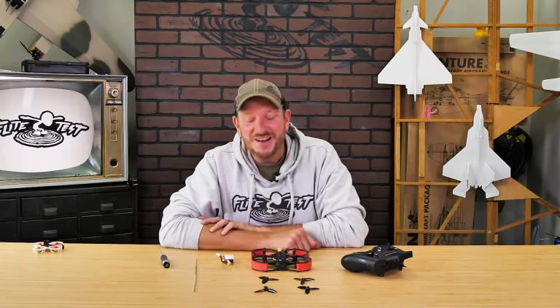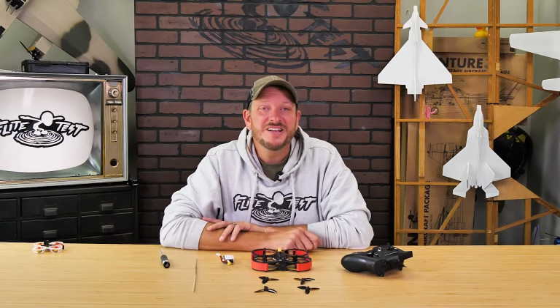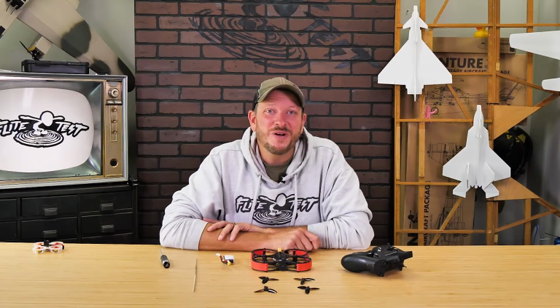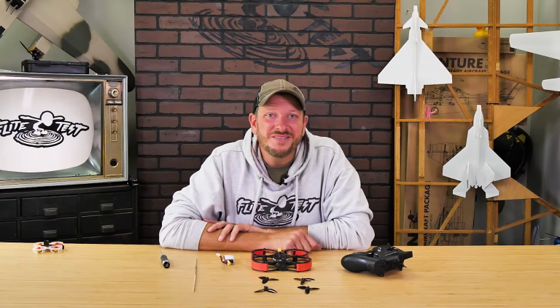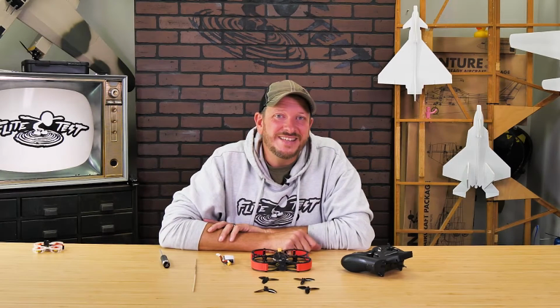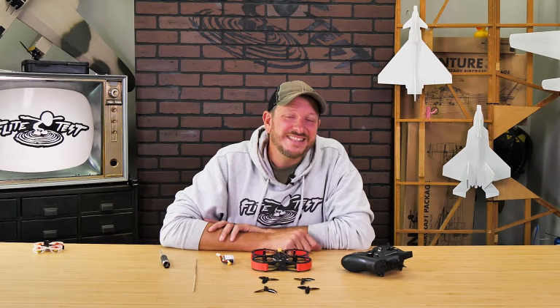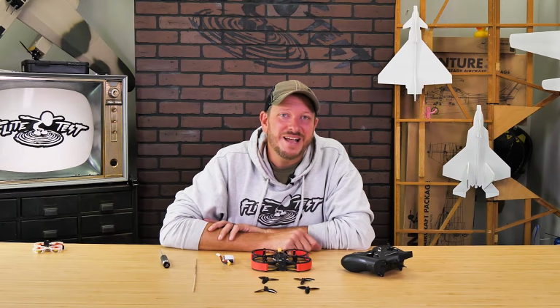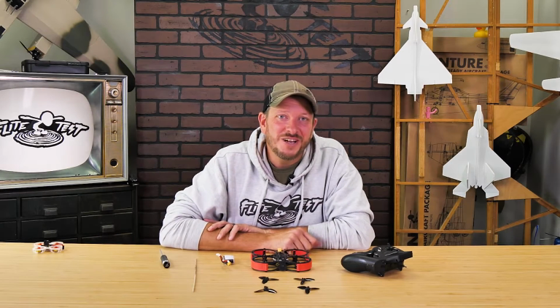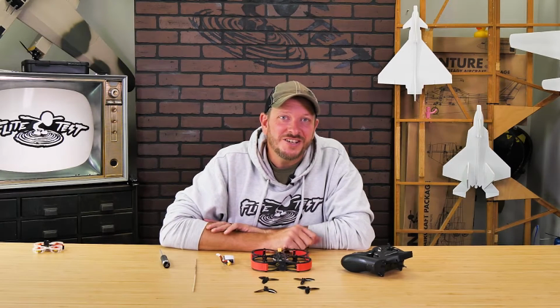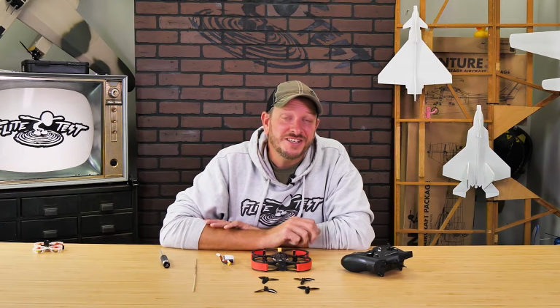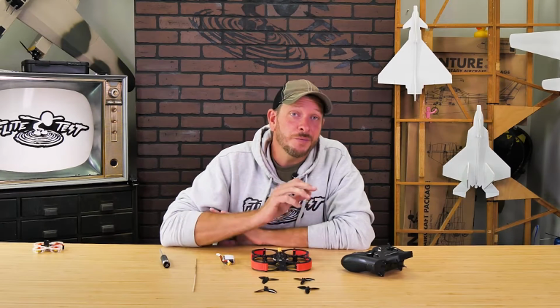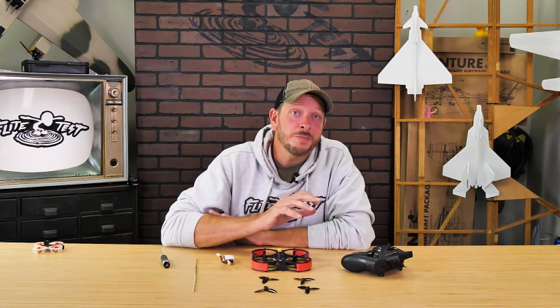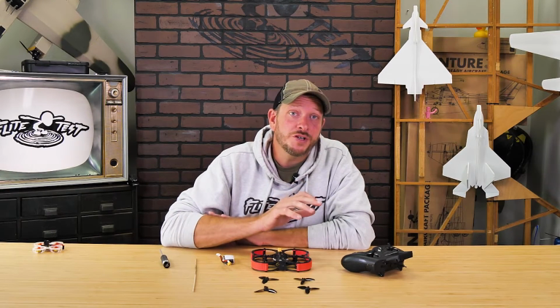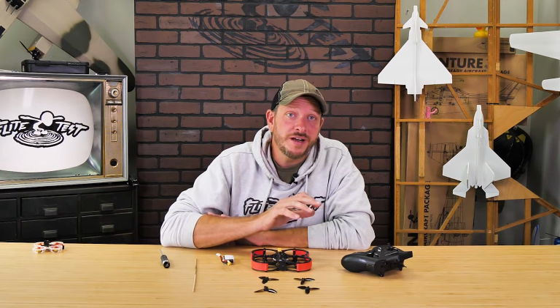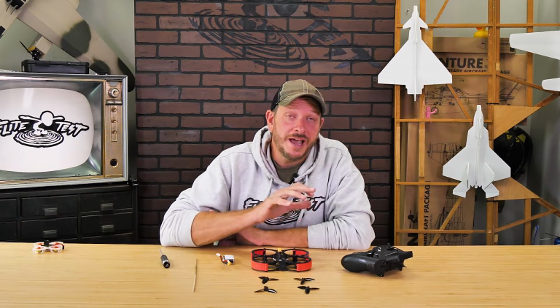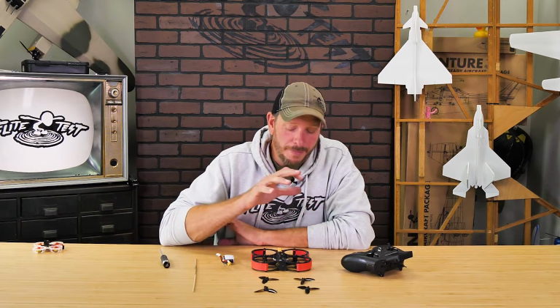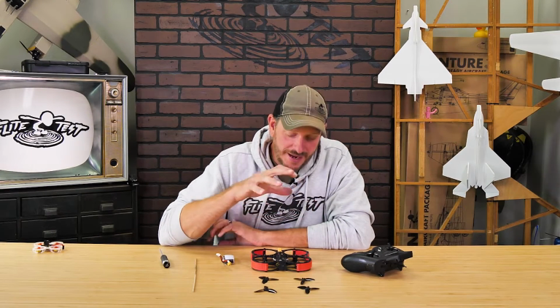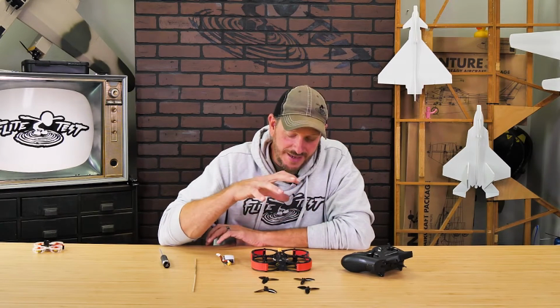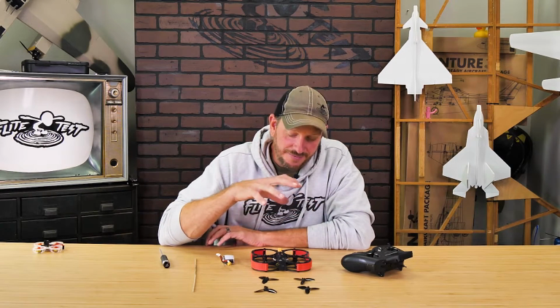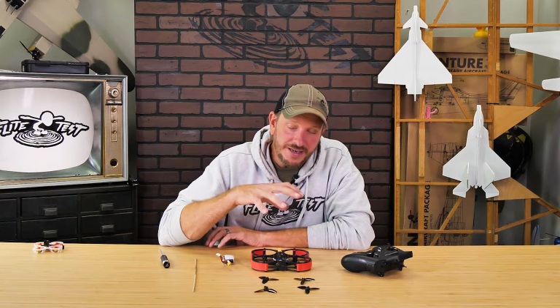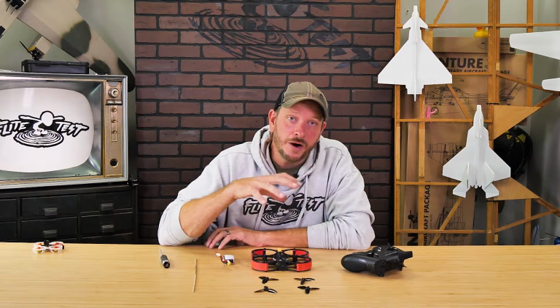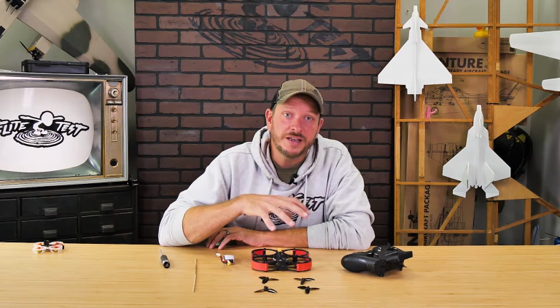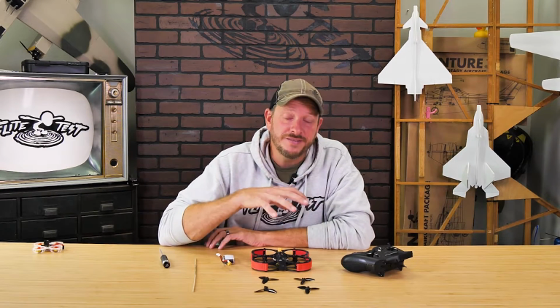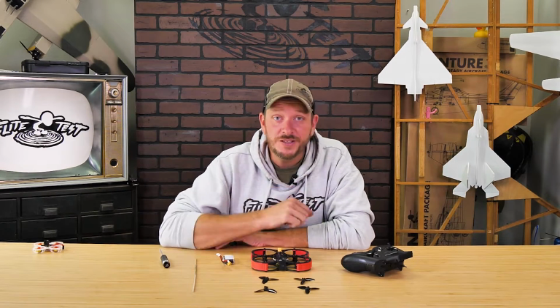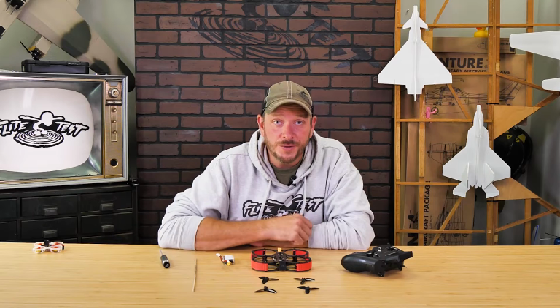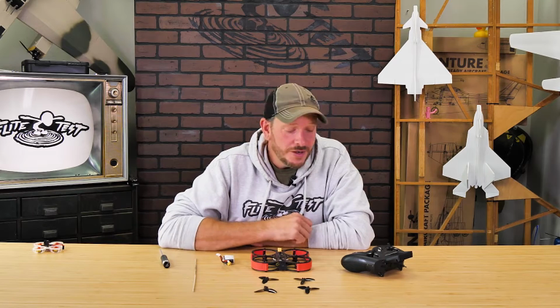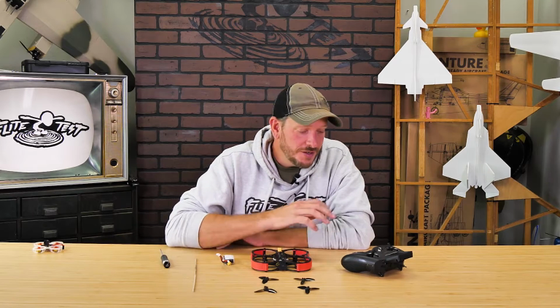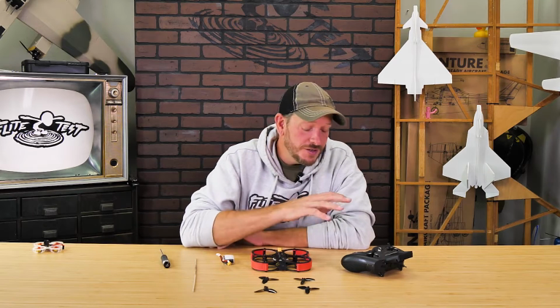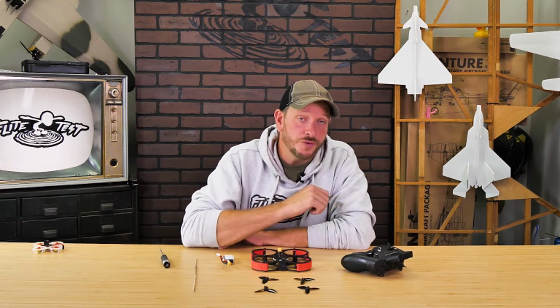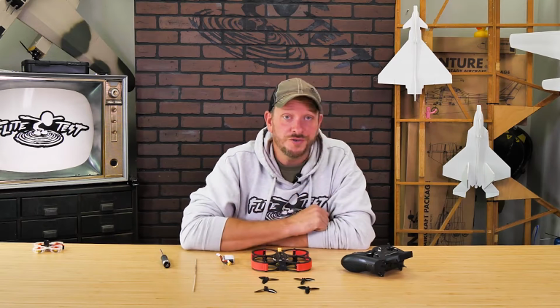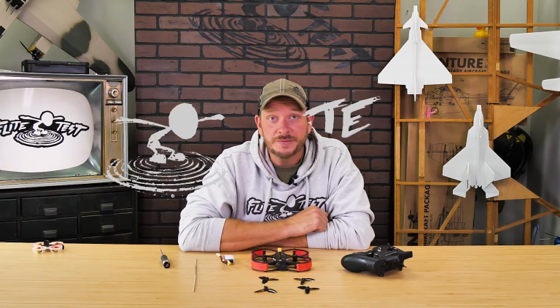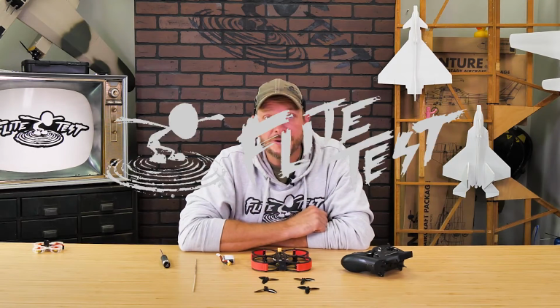Hey friends, welcome to Flight Test Tech. I'm Josh. Today we're going to be showing you how to bind the FT Guardian V2 to the Zora Transmitter.